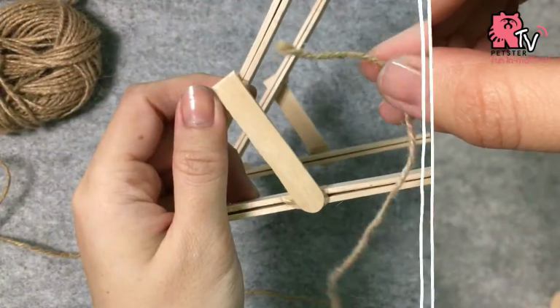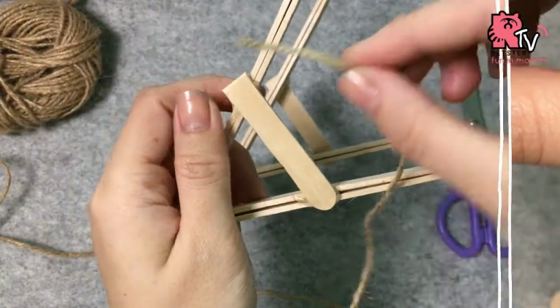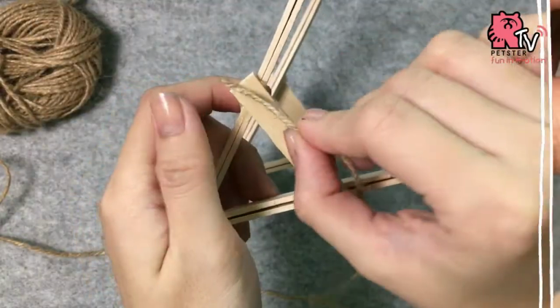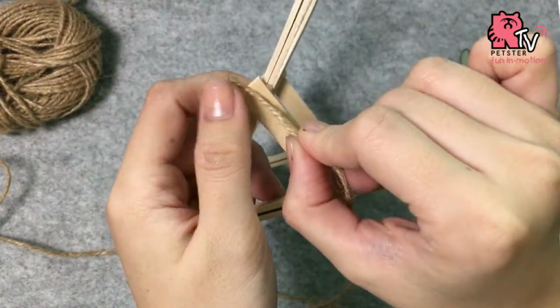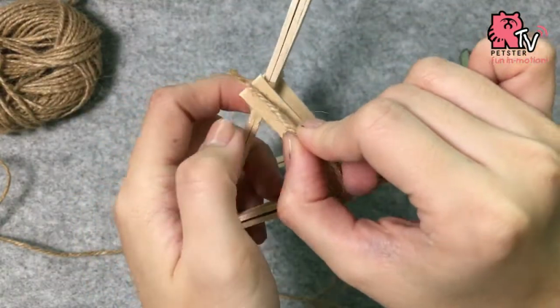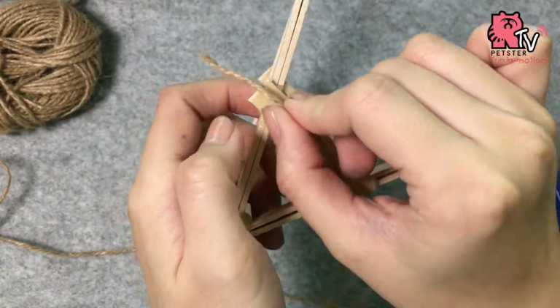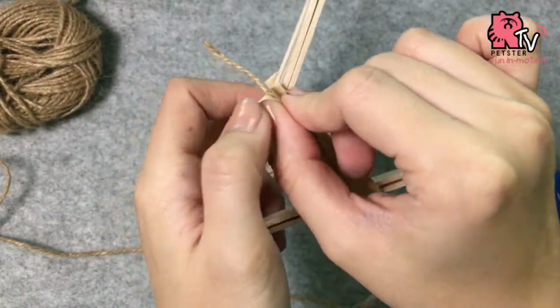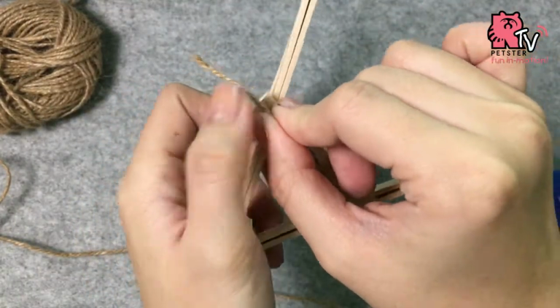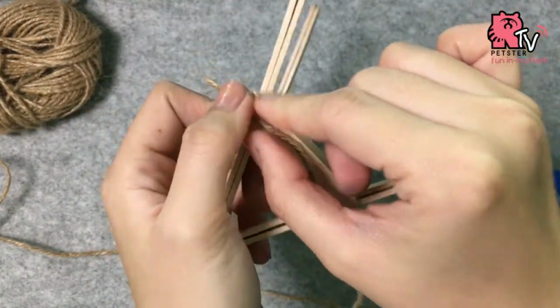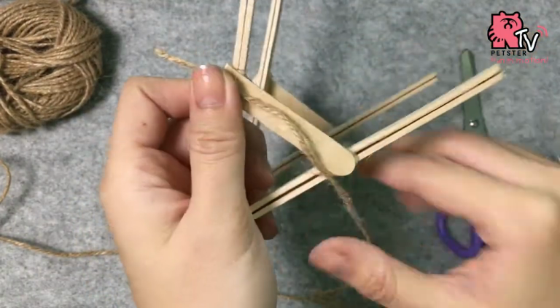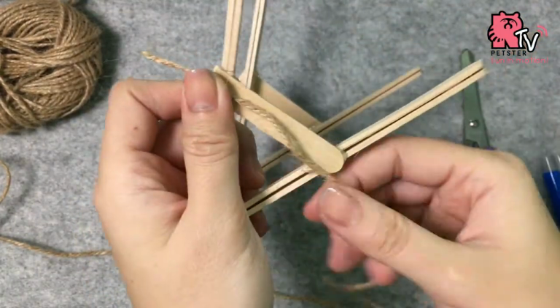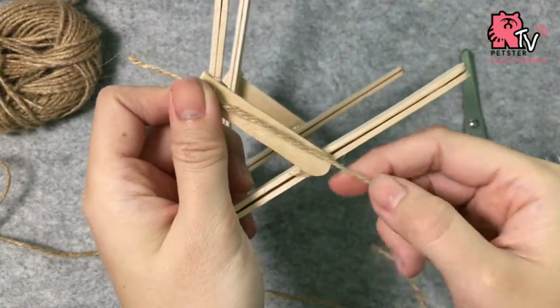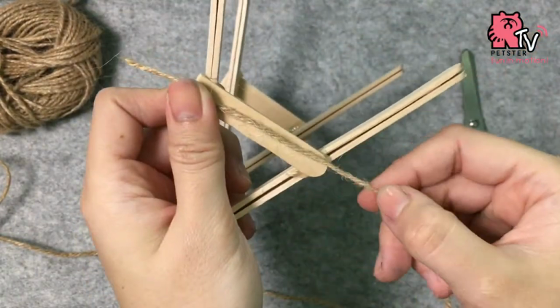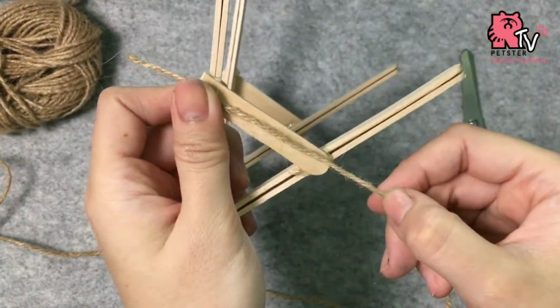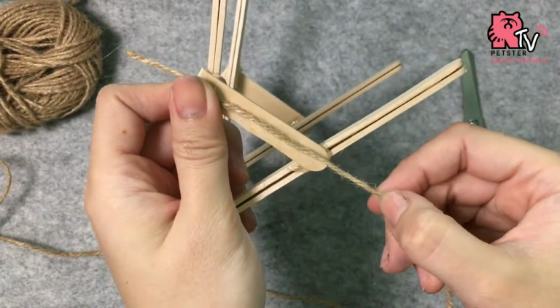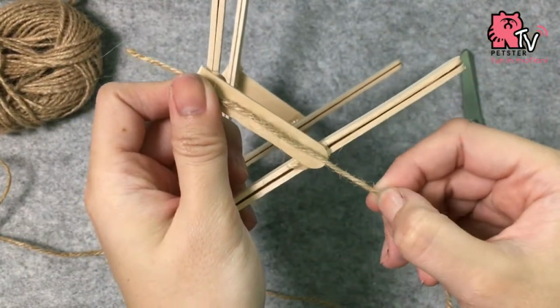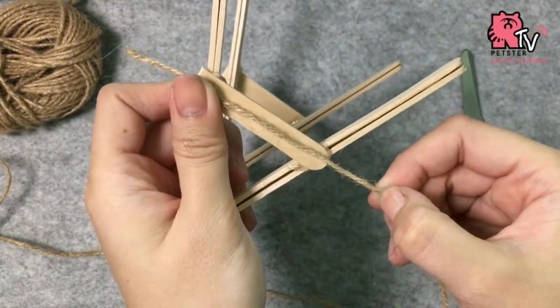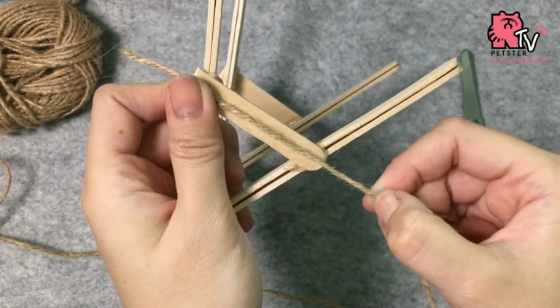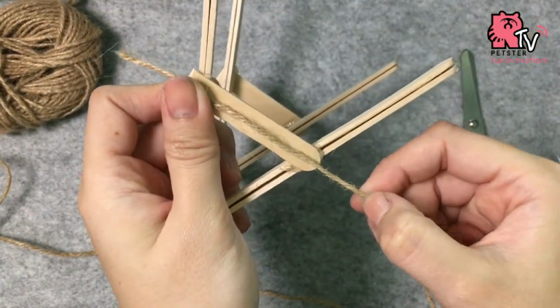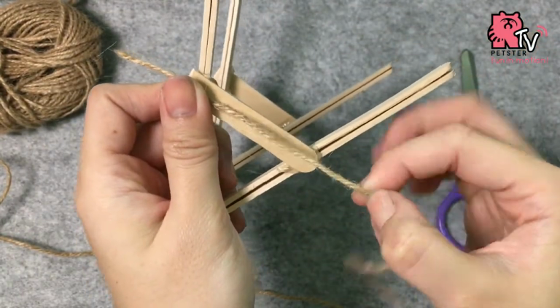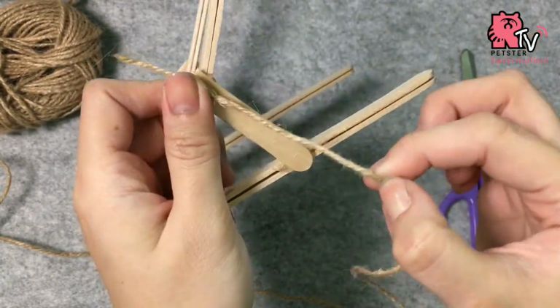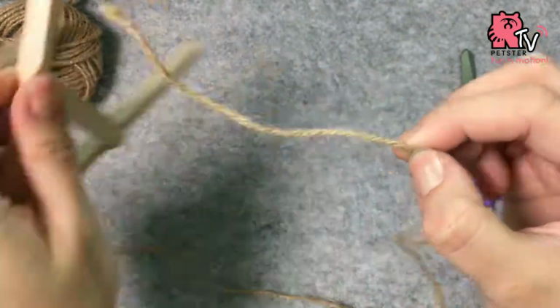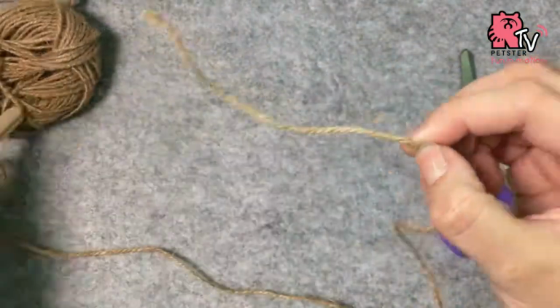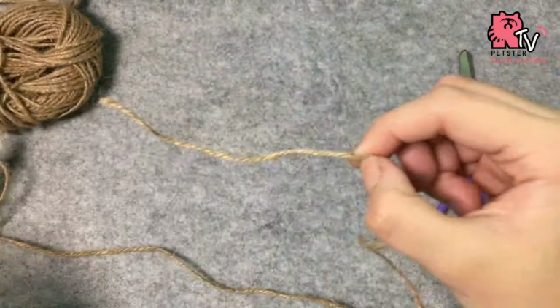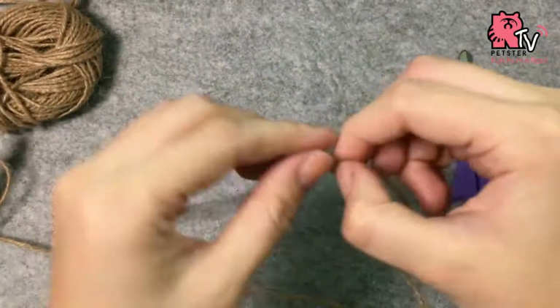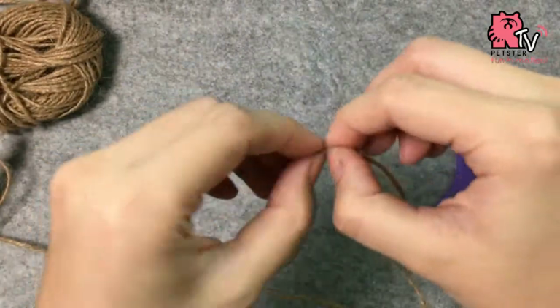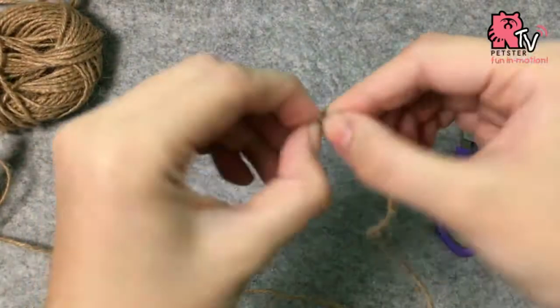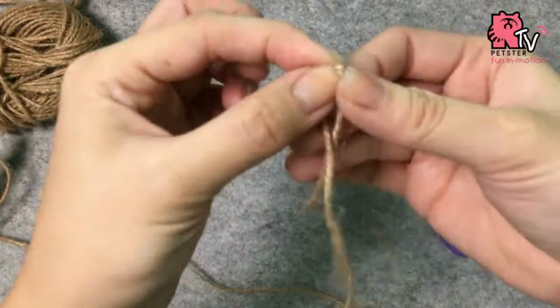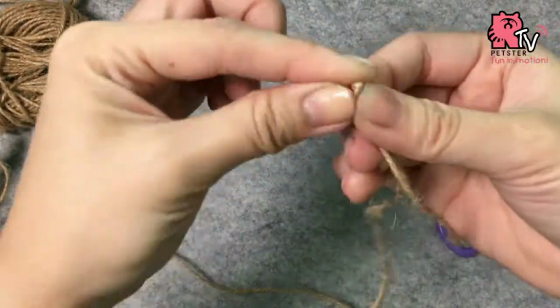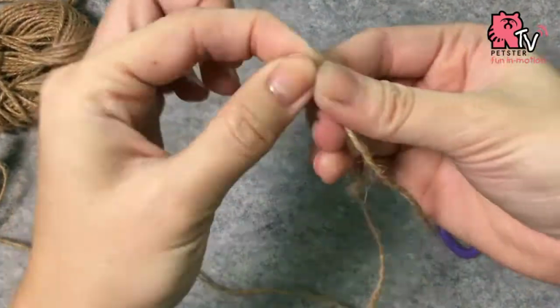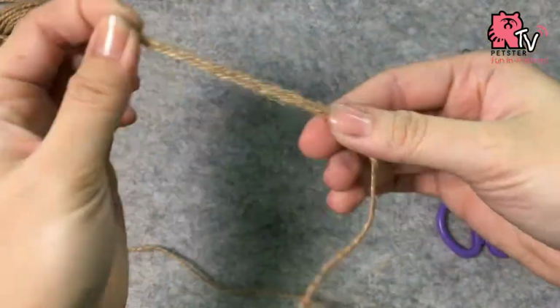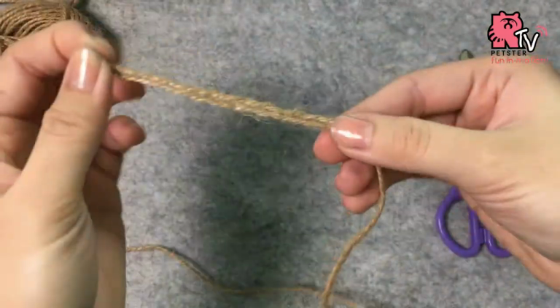Next, you want to pick up a string and measure it a little bit bigger than the sides, and cut two strings.